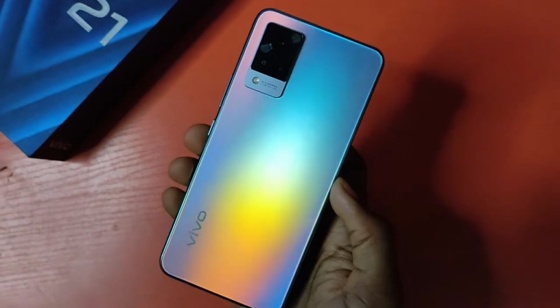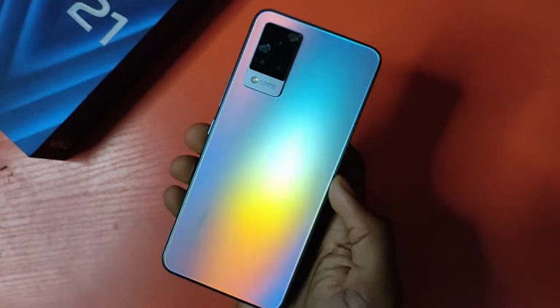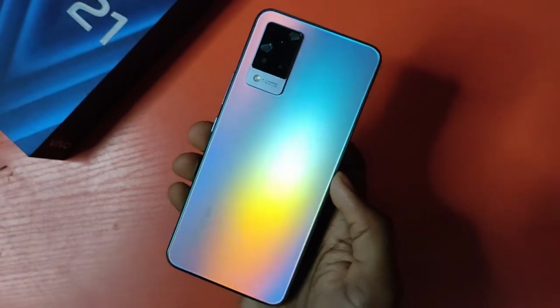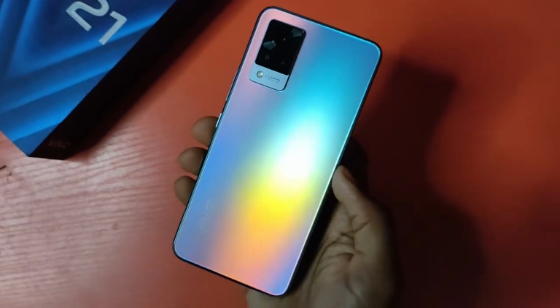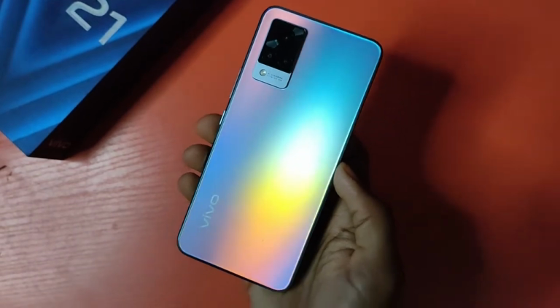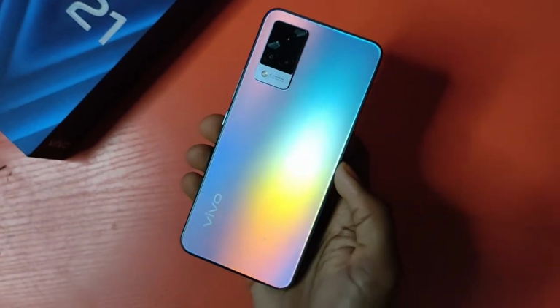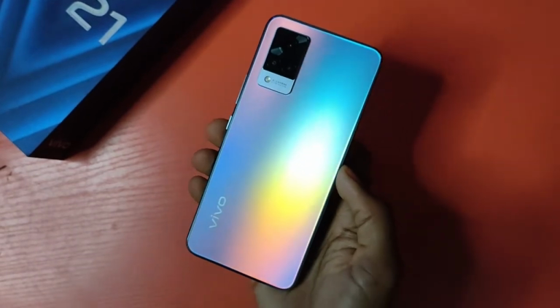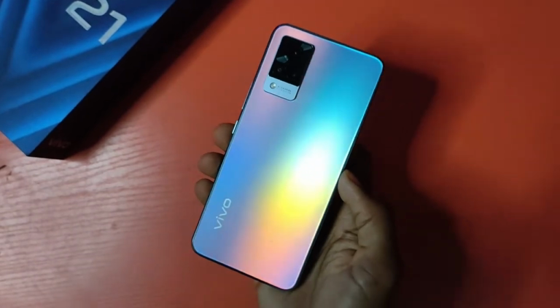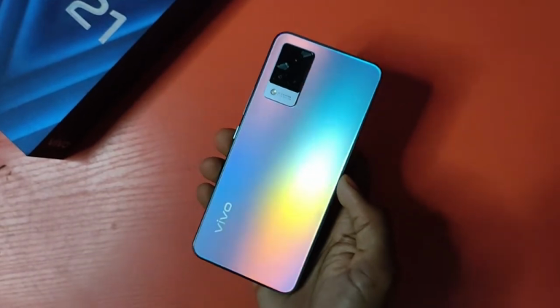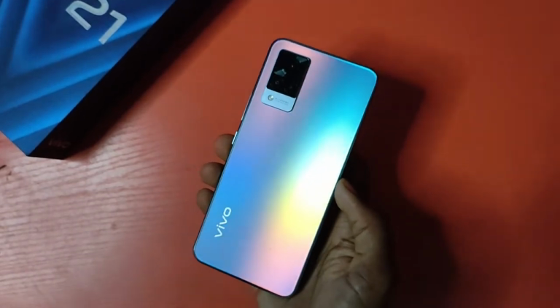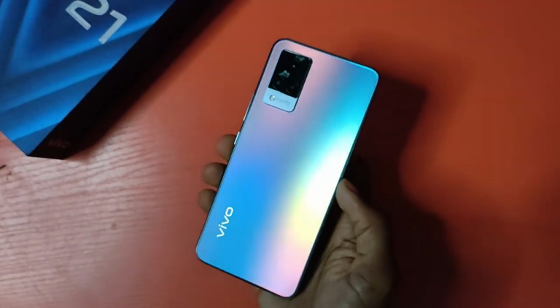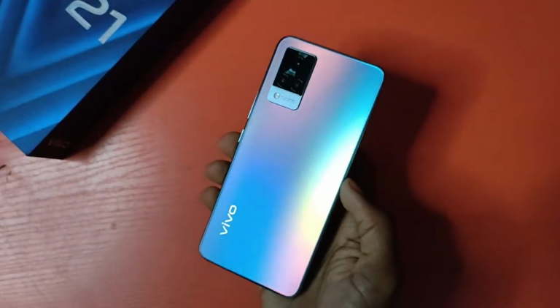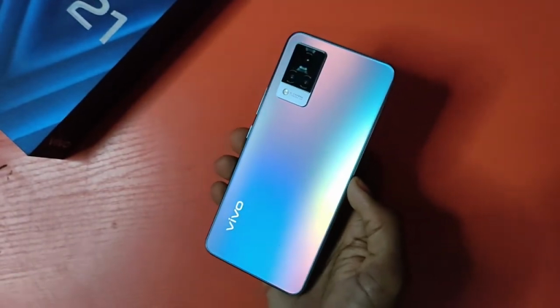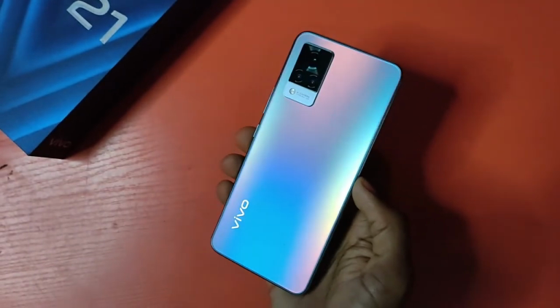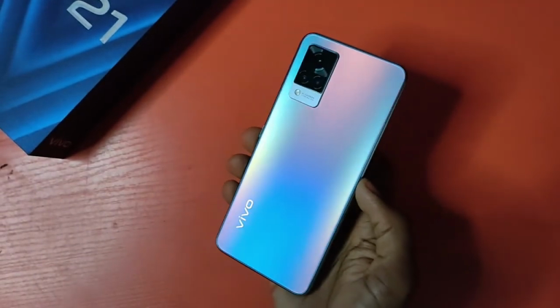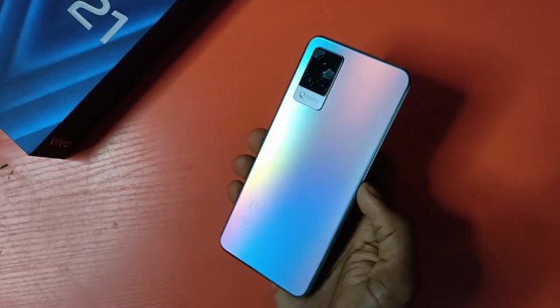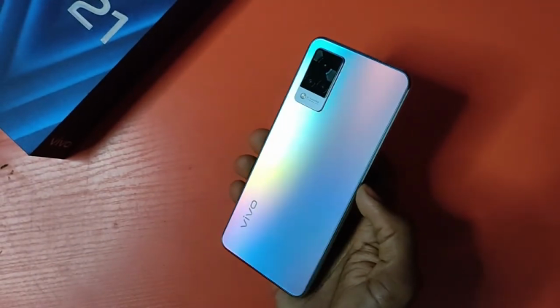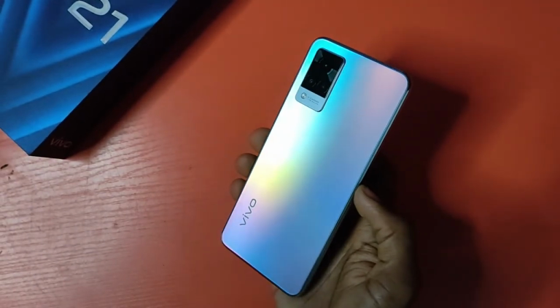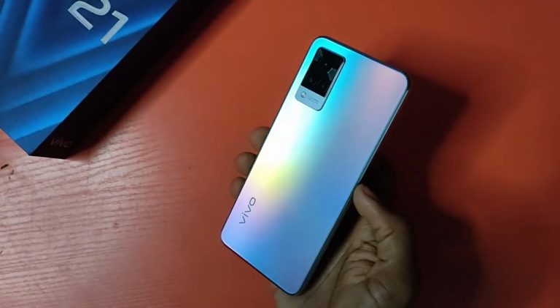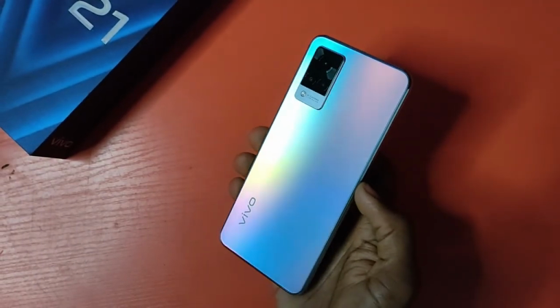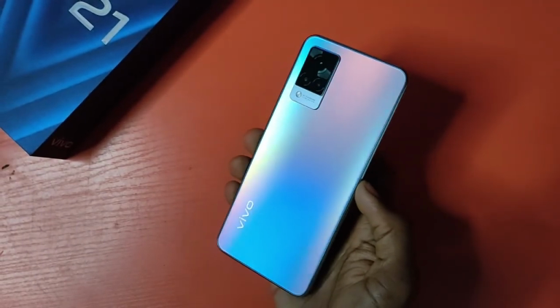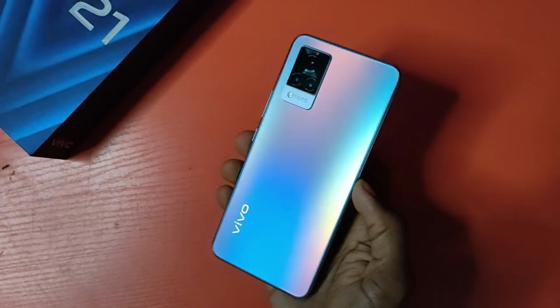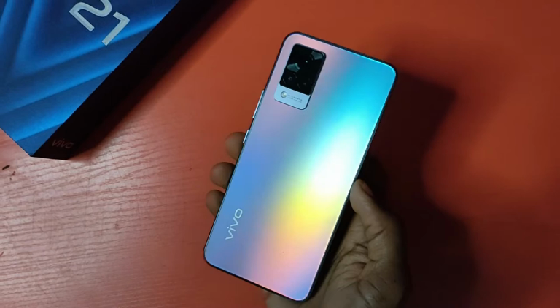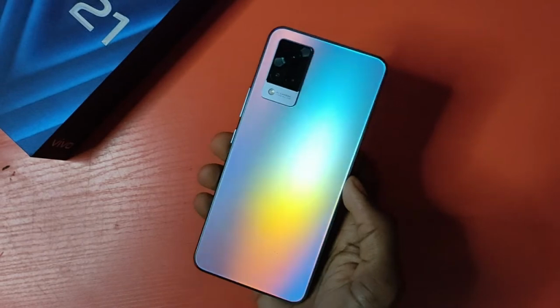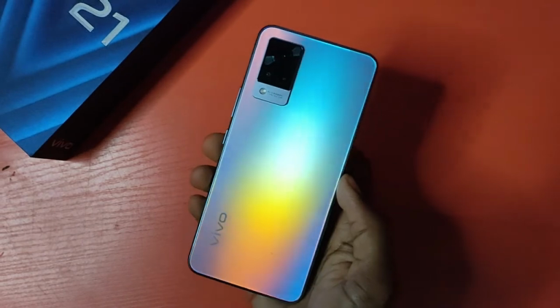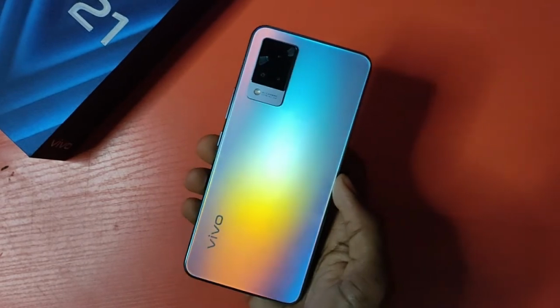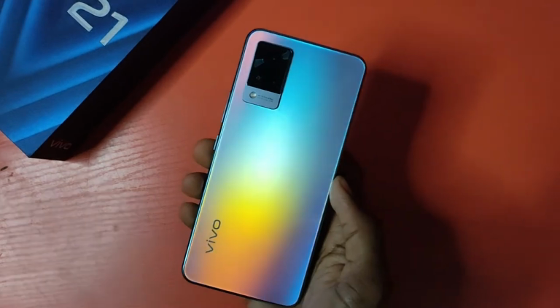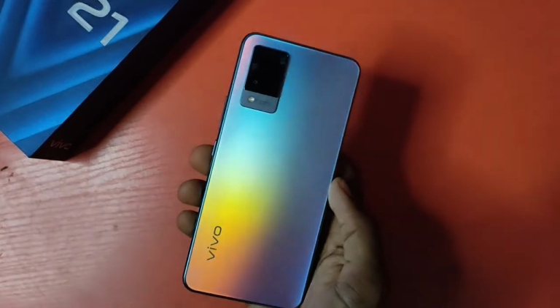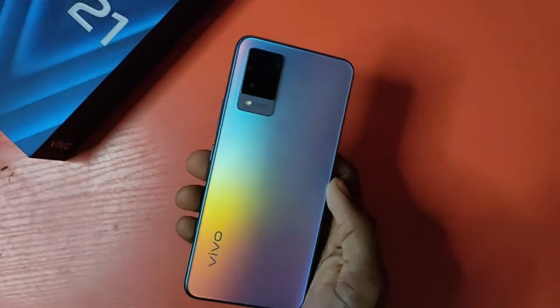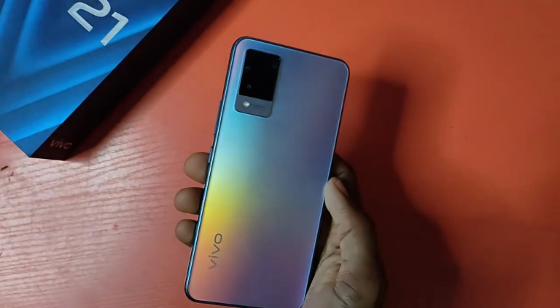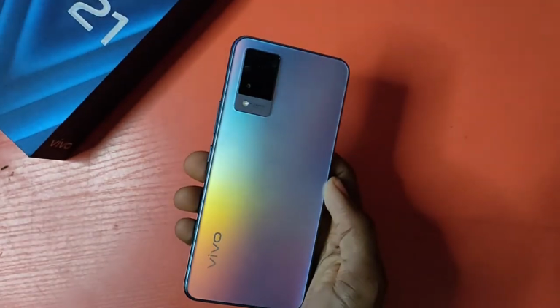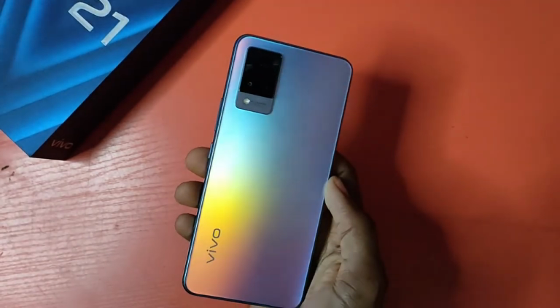Before I published this video, I used the Vivo V21 for over a week, and everything I say in this video is my own opinion.